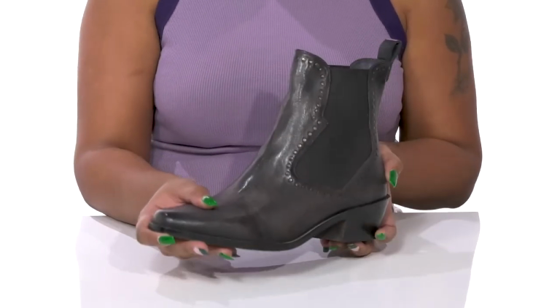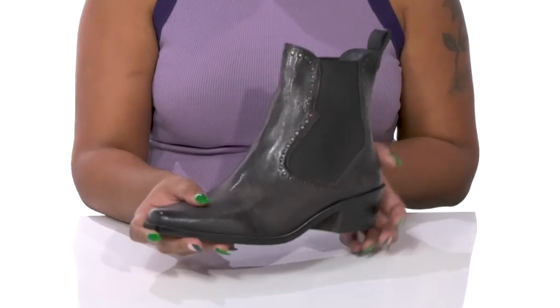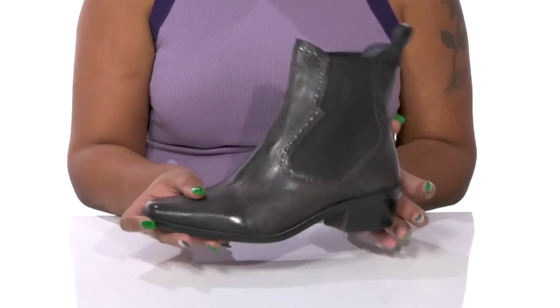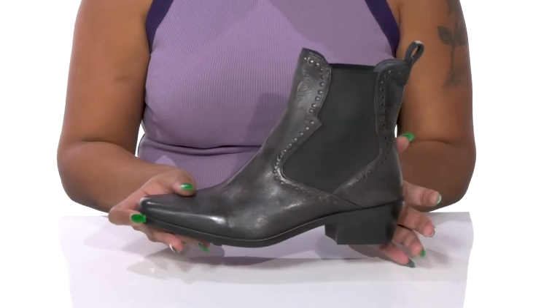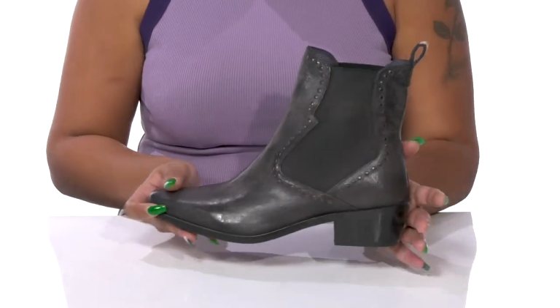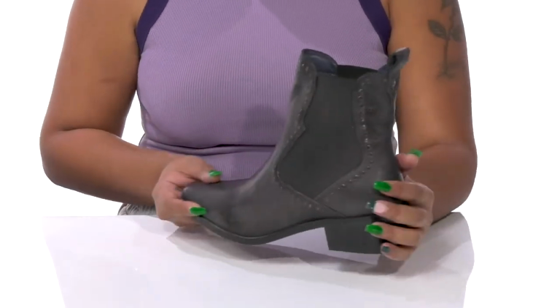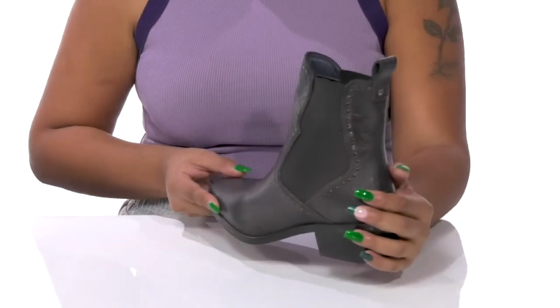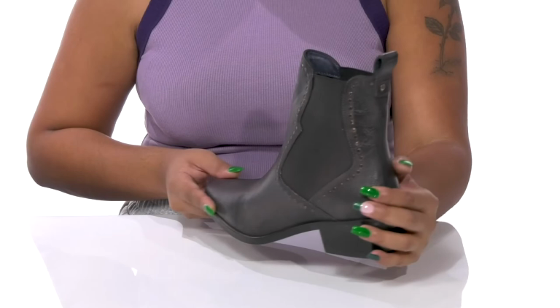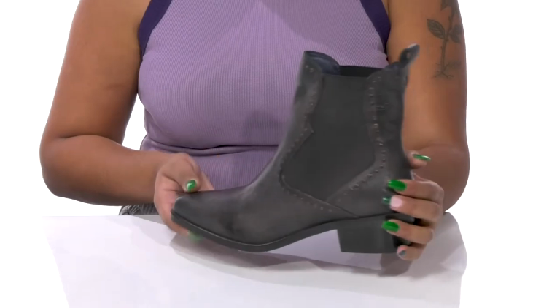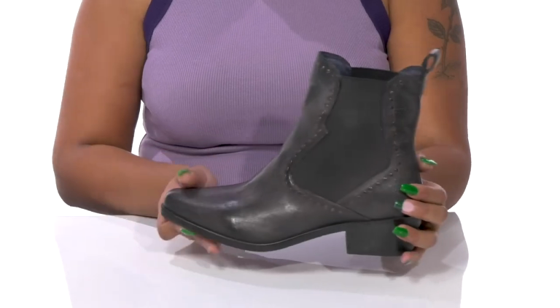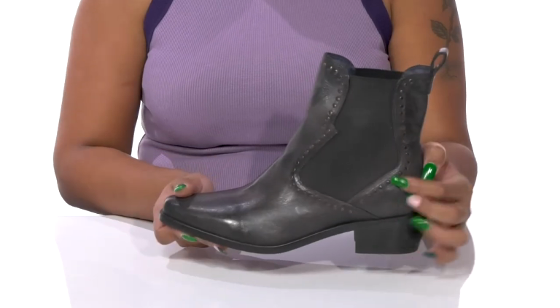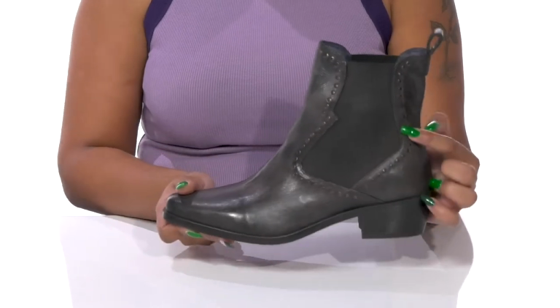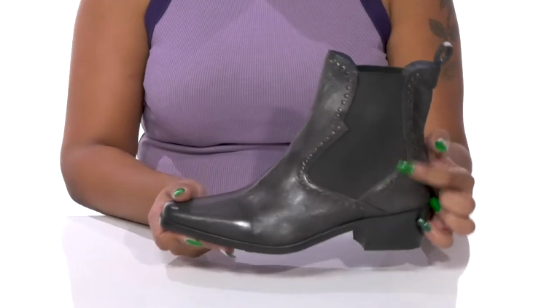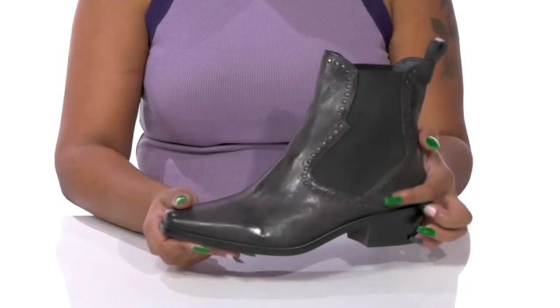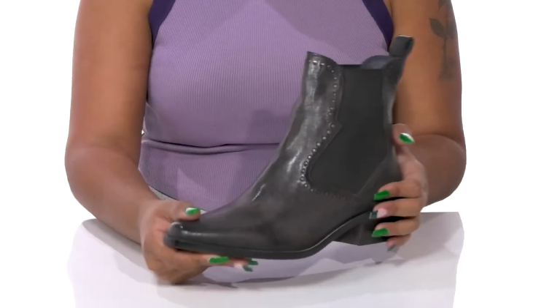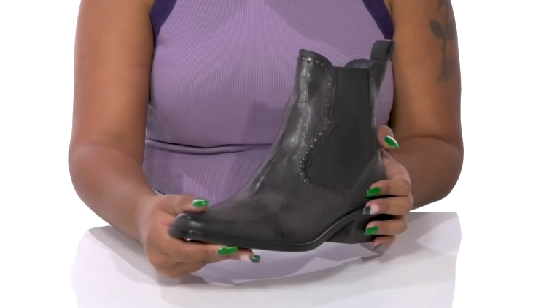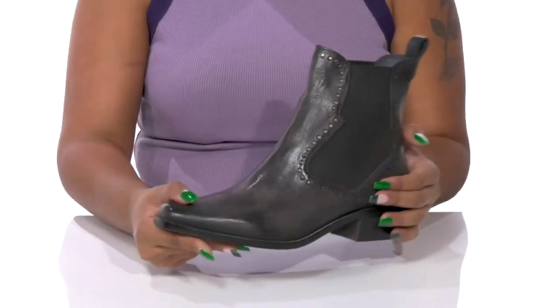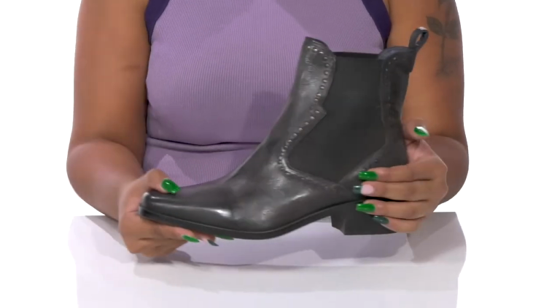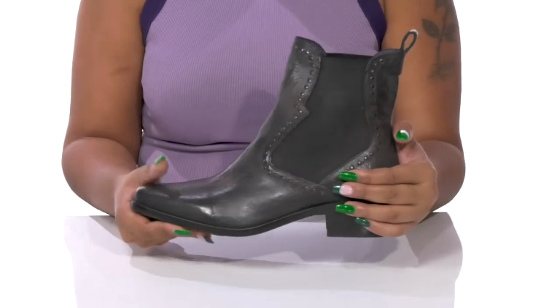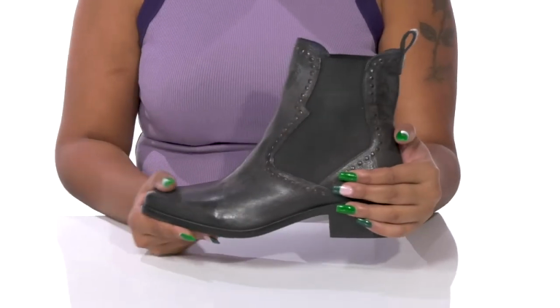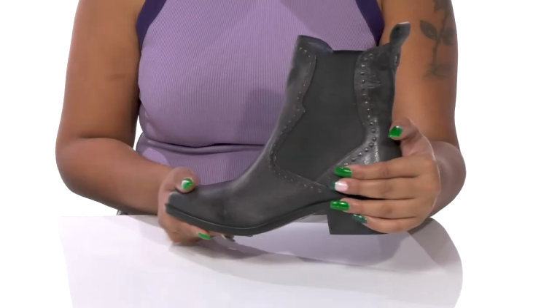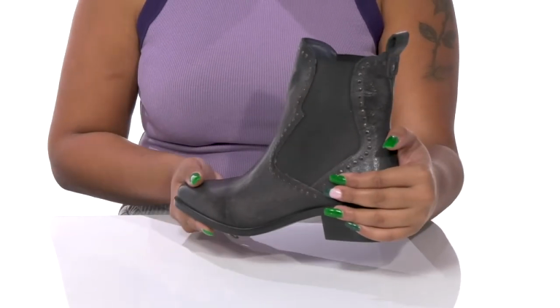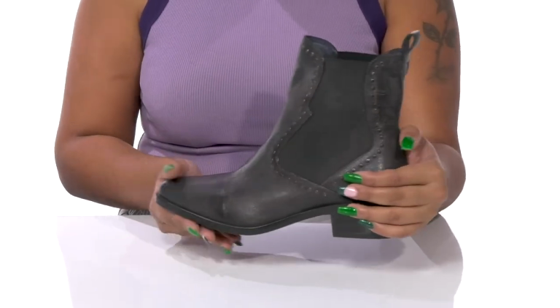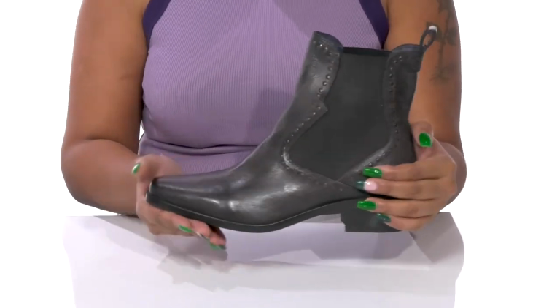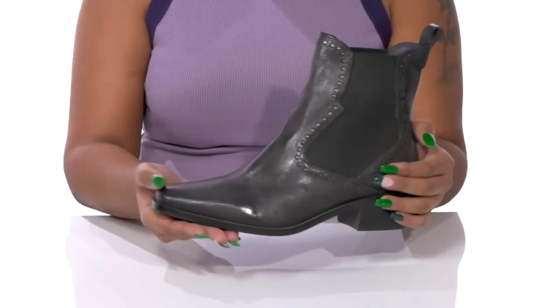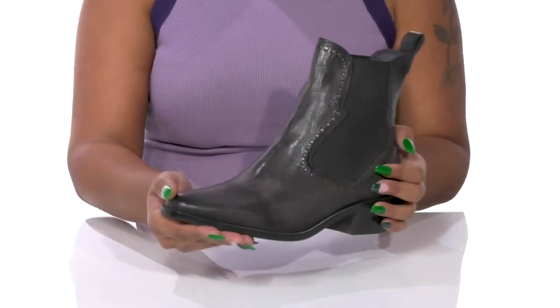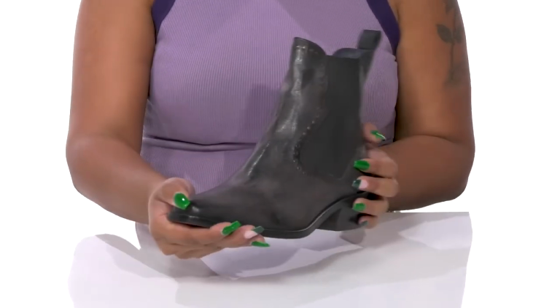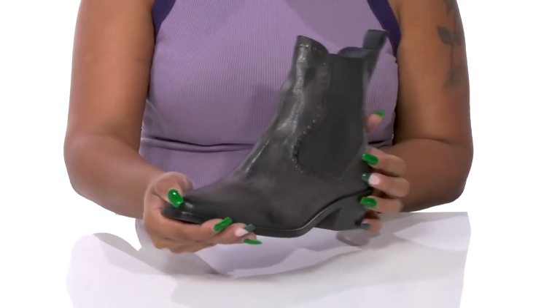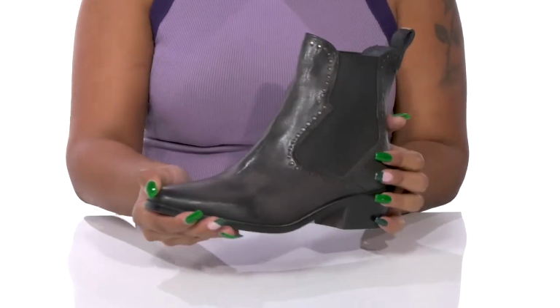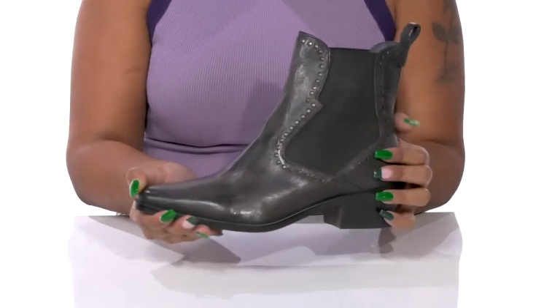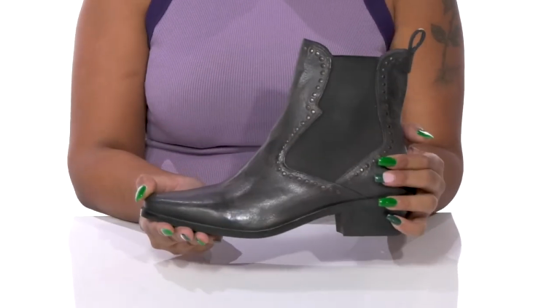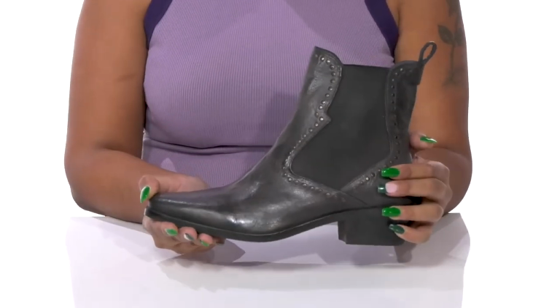You'll love pairing these with any outfit and a cute studded belt to give yourself a cohesive and chic look.